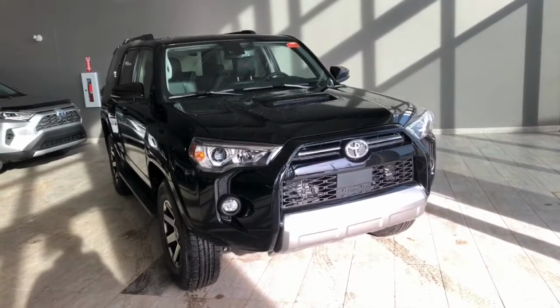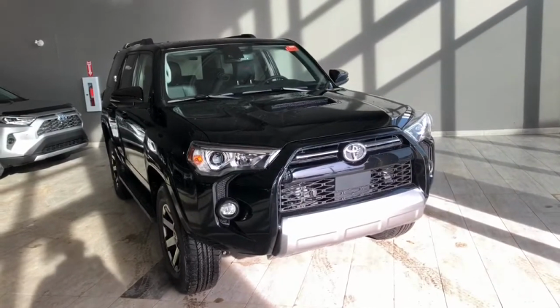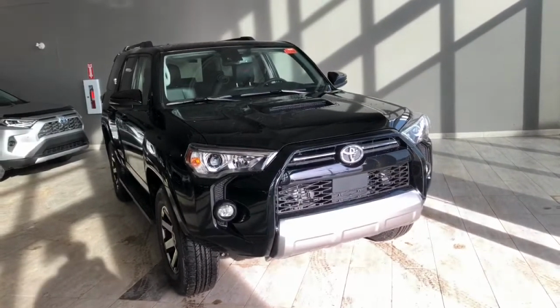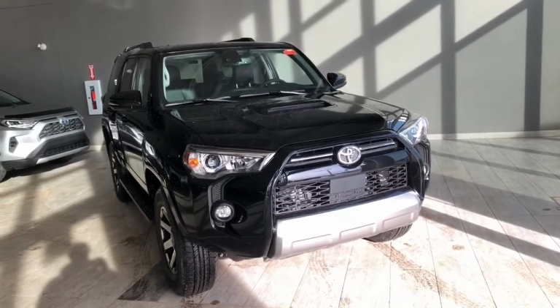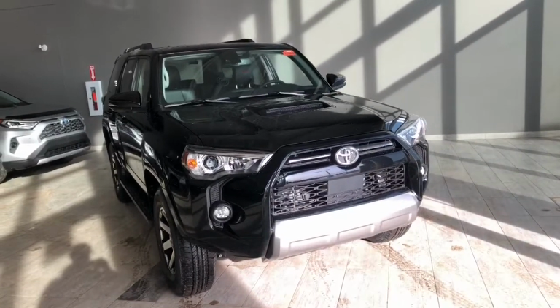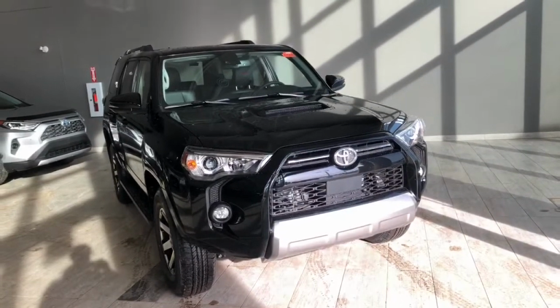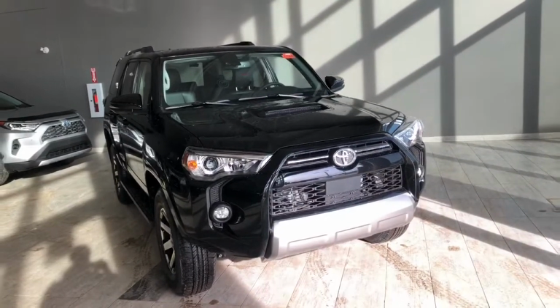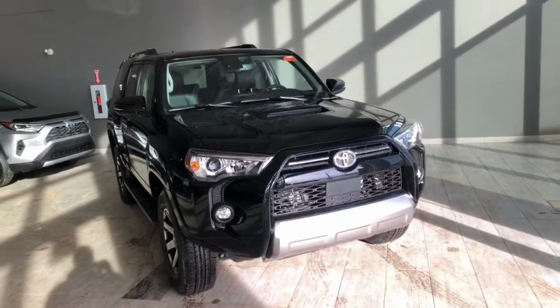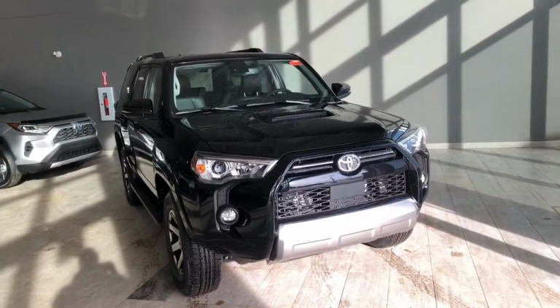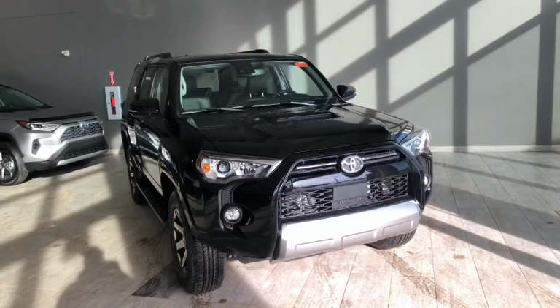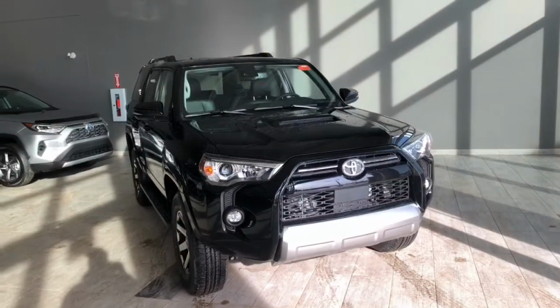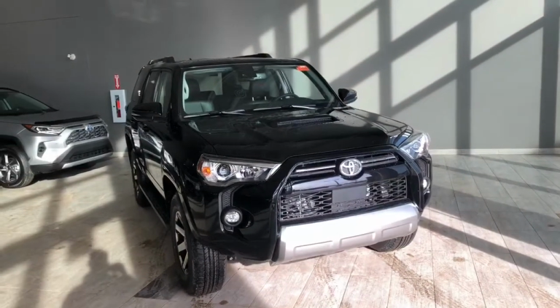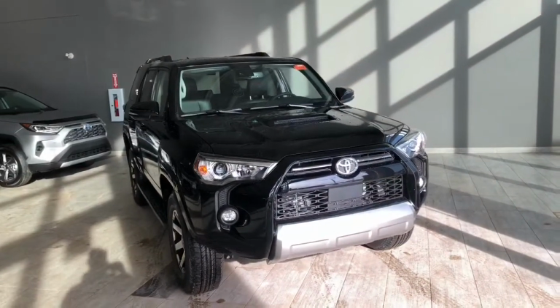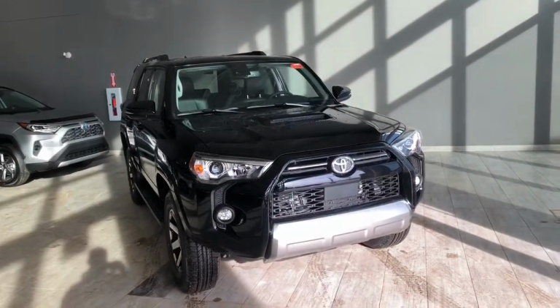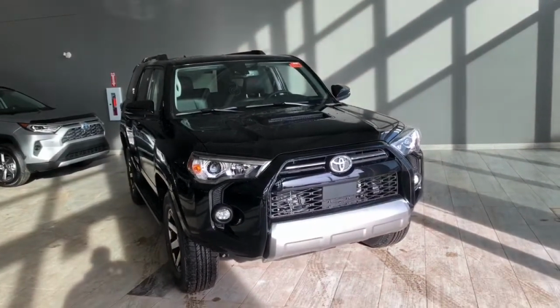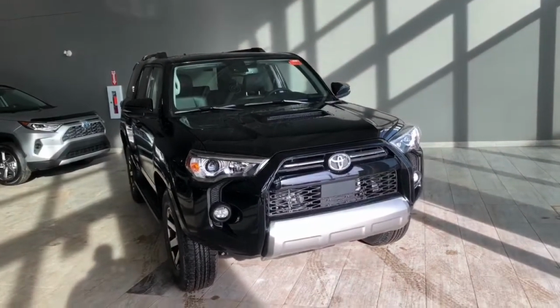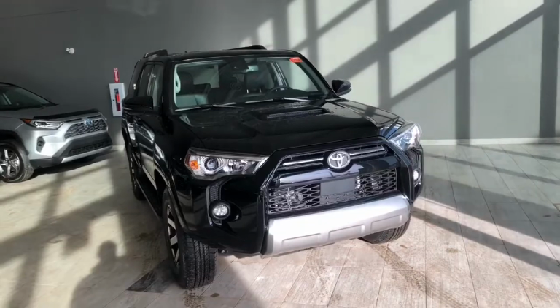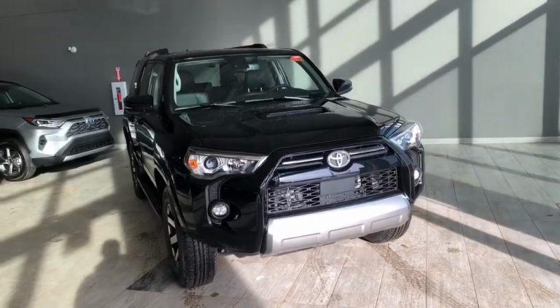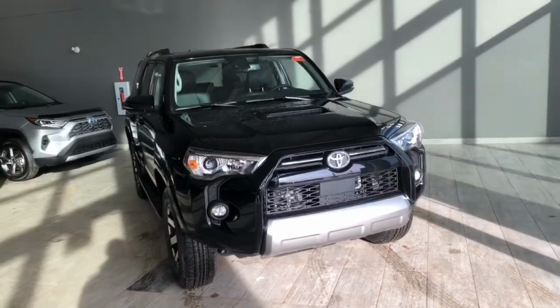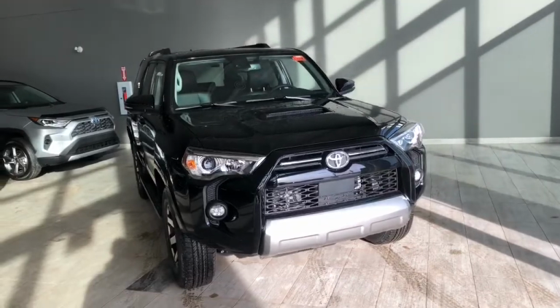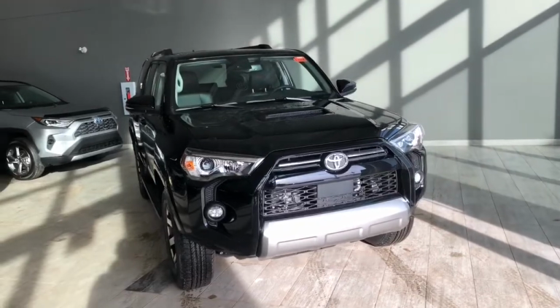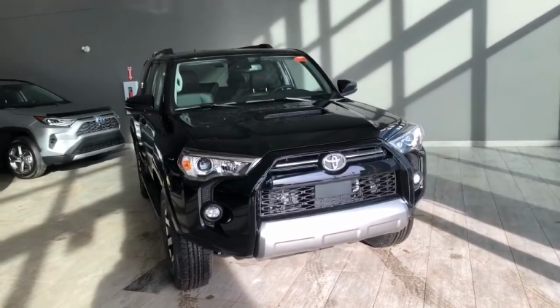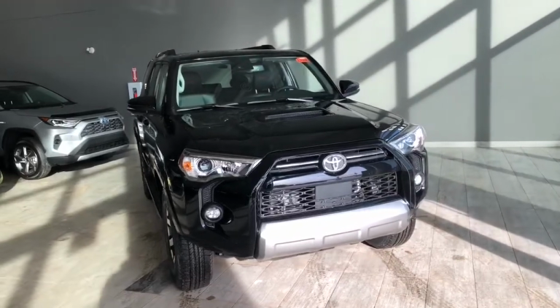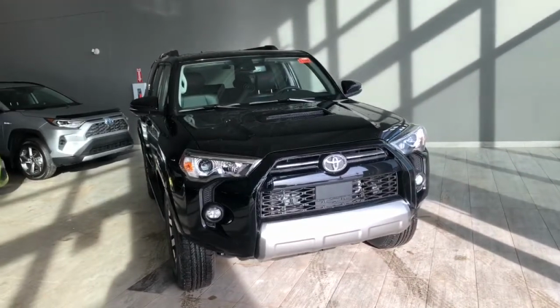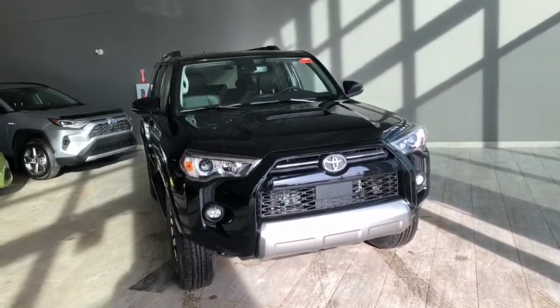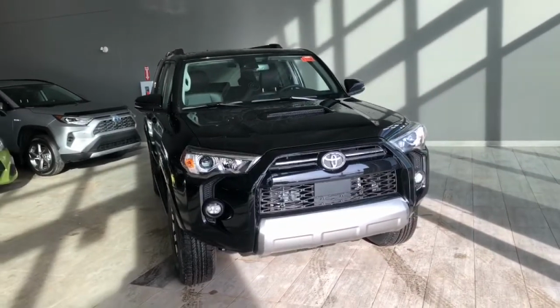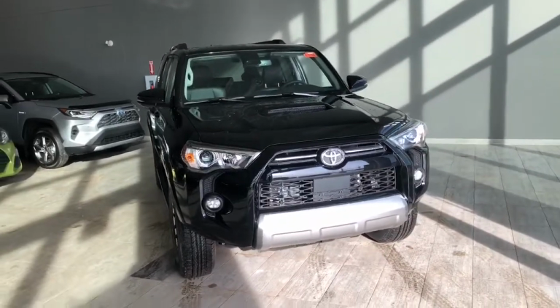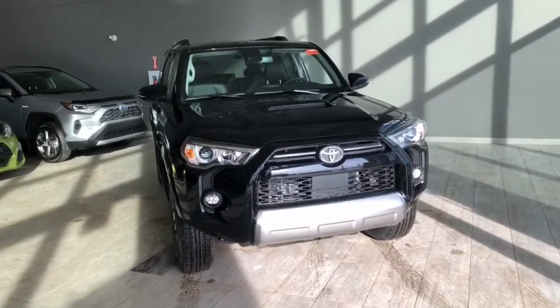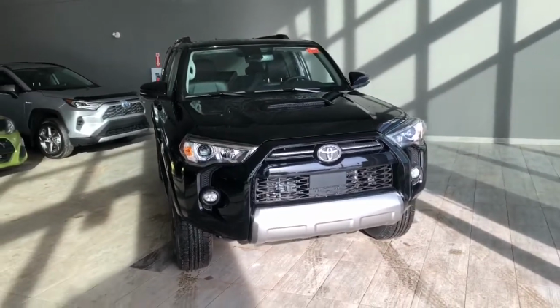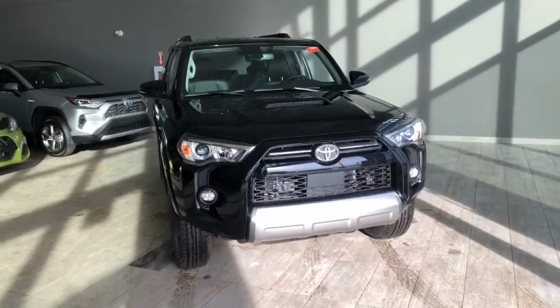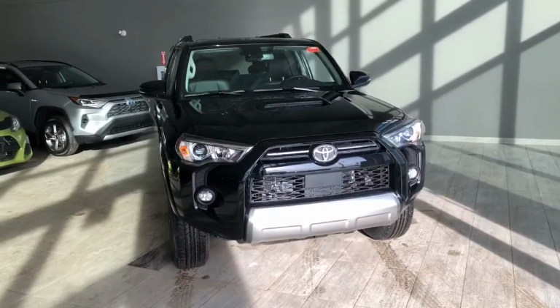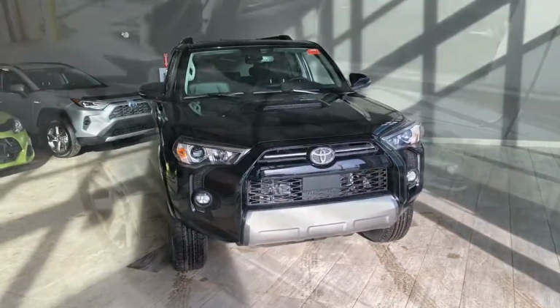Some of the great exterior features on this 4Runner include the smart key system, turn signals on the side mirrors, and a backup camera.